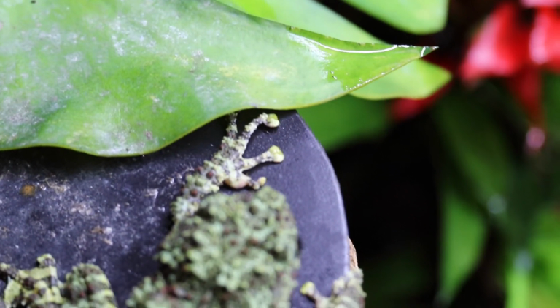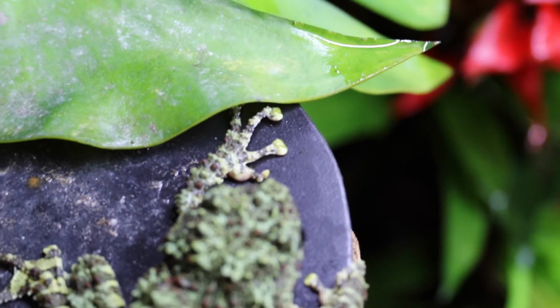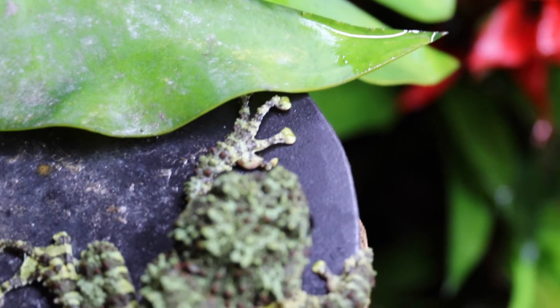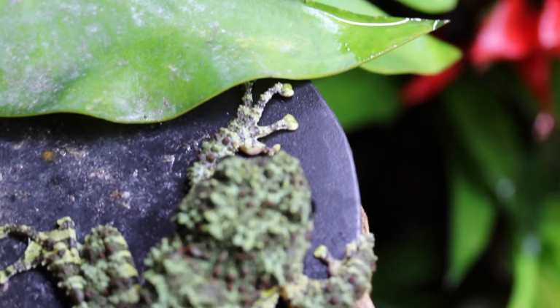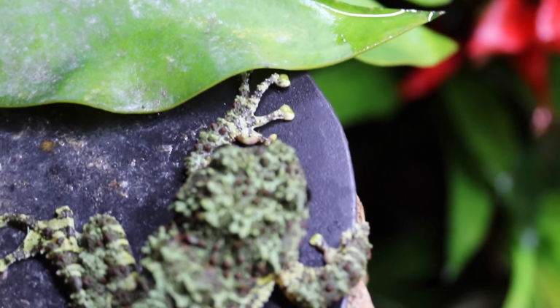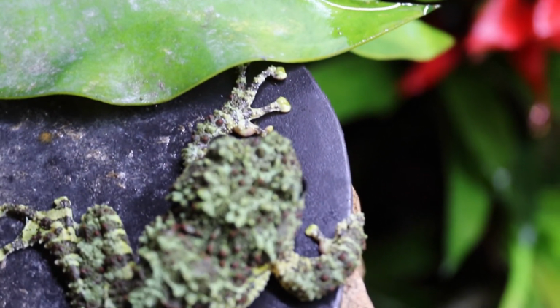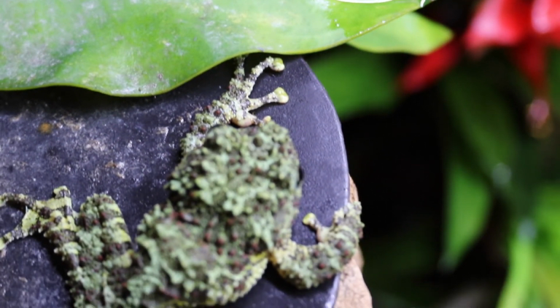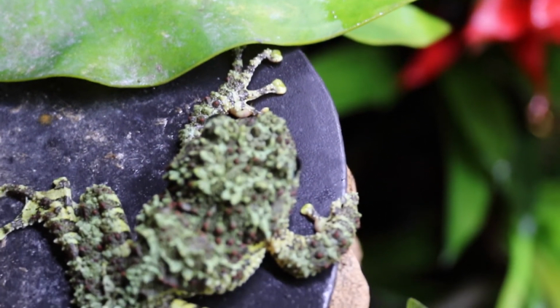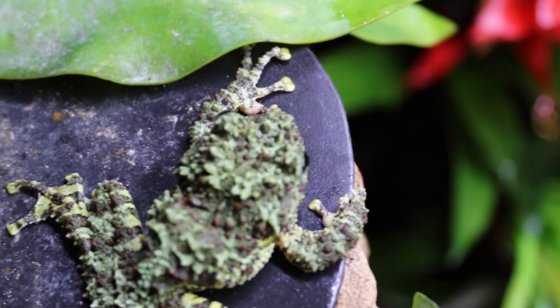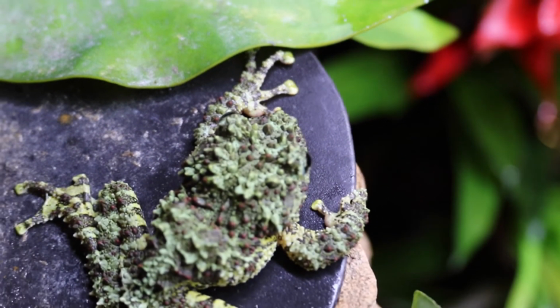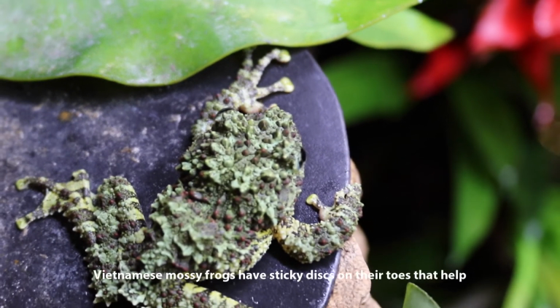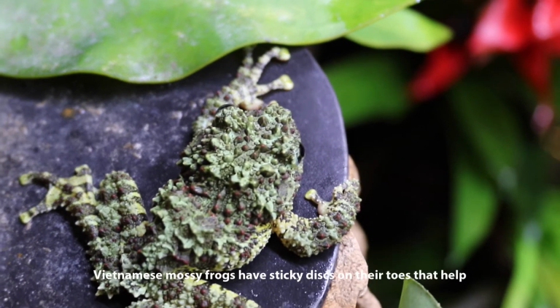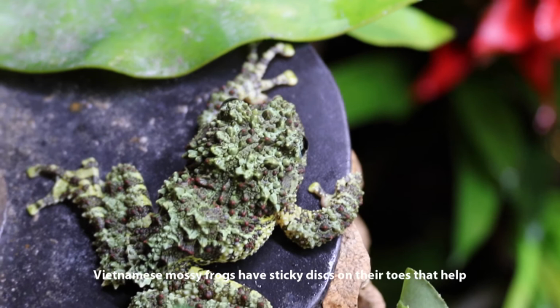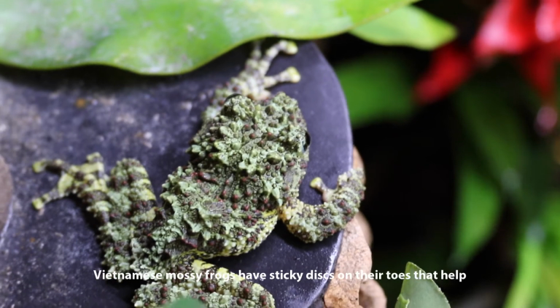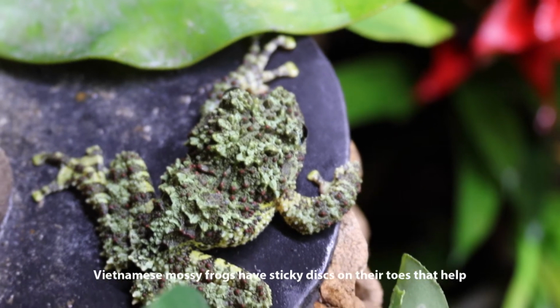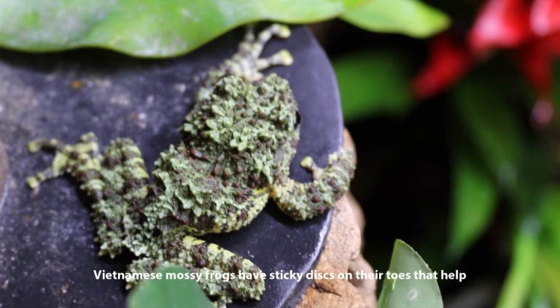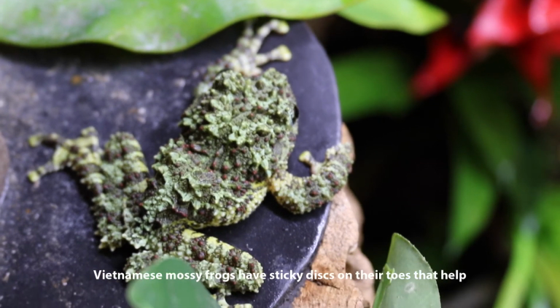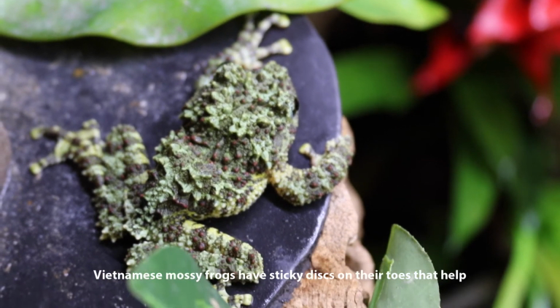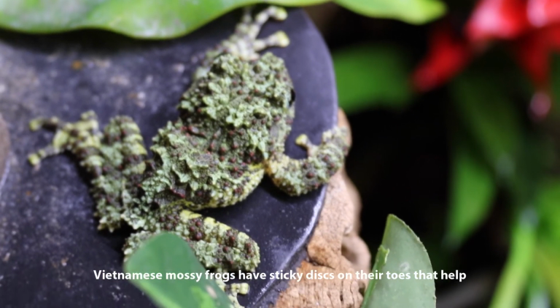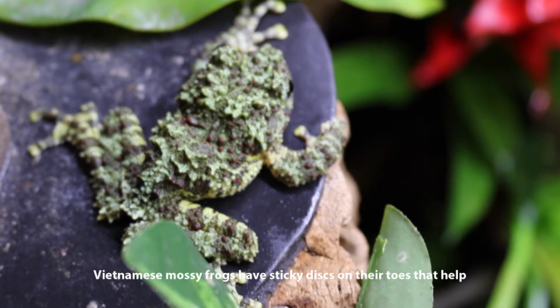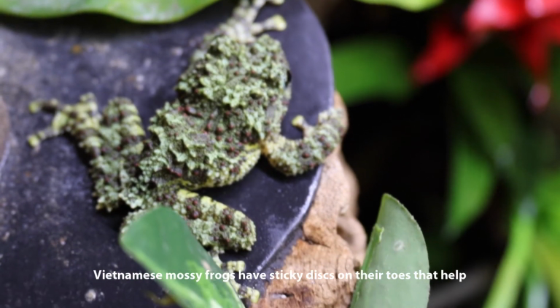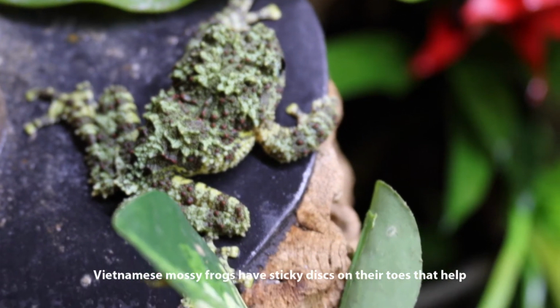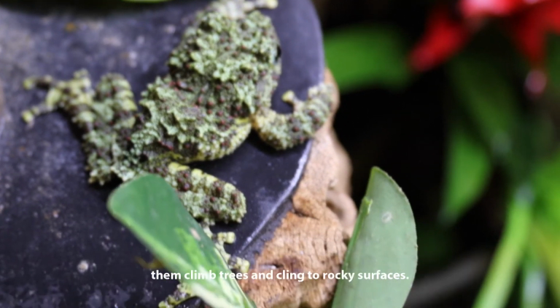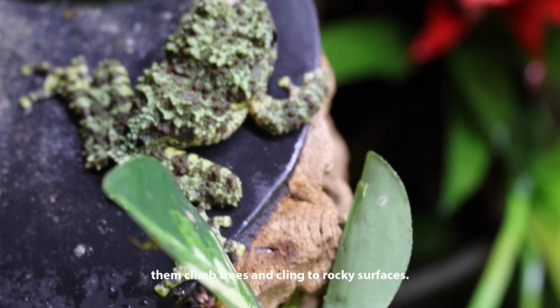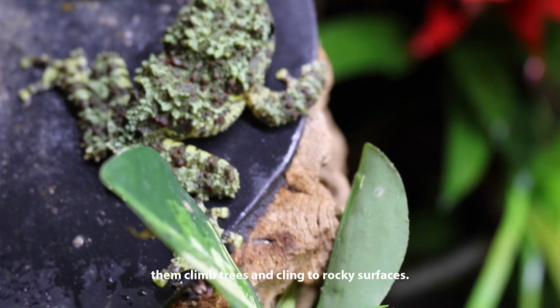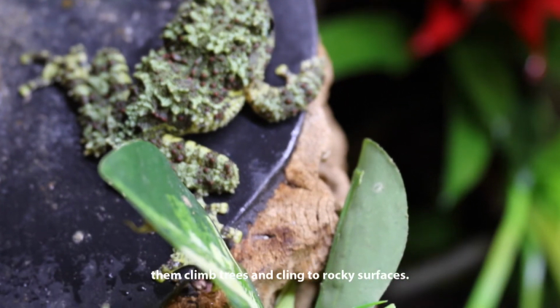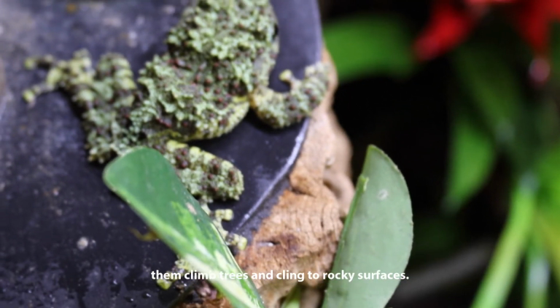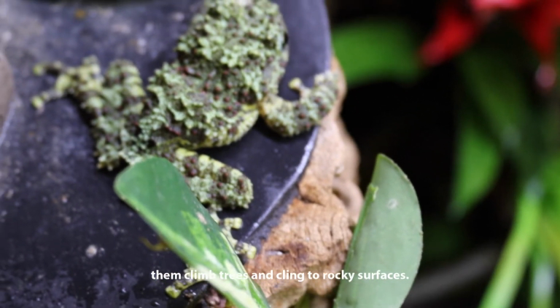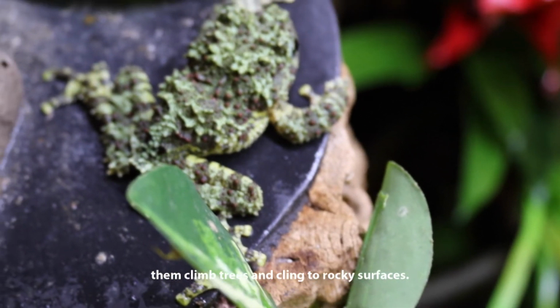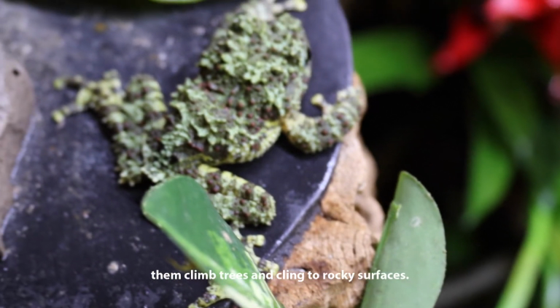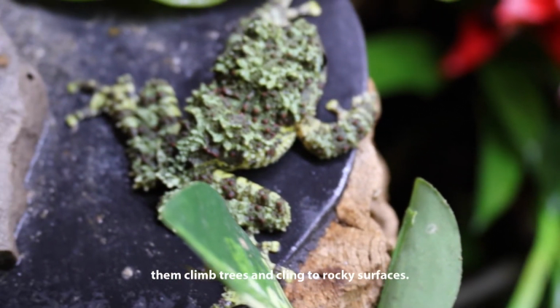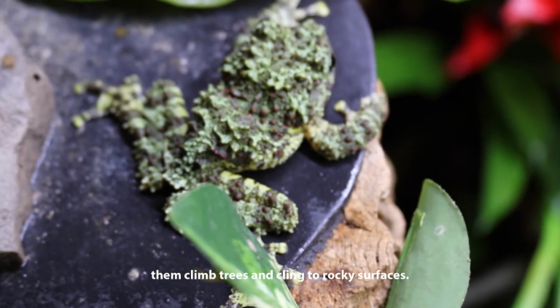Vietnamese mossy frogs have sticky discs on their toes that help them climb trees and cling to rocky surfaces.